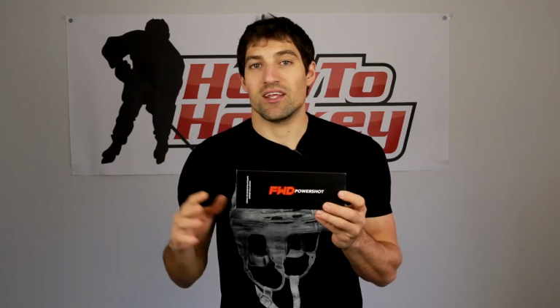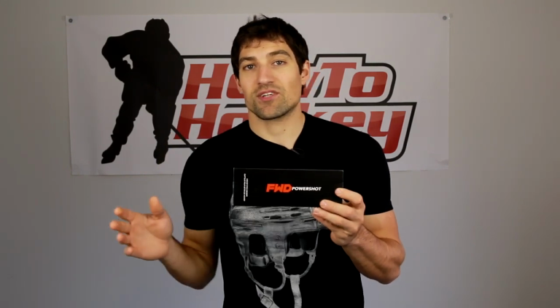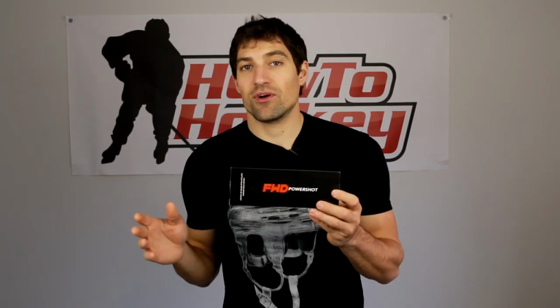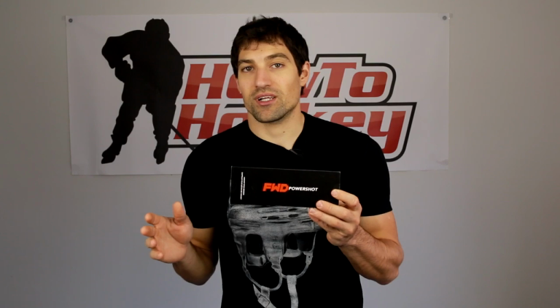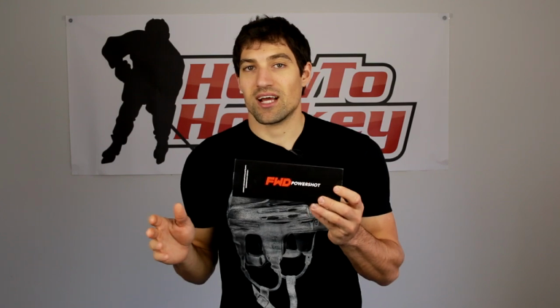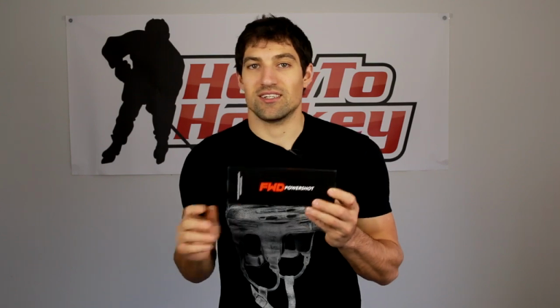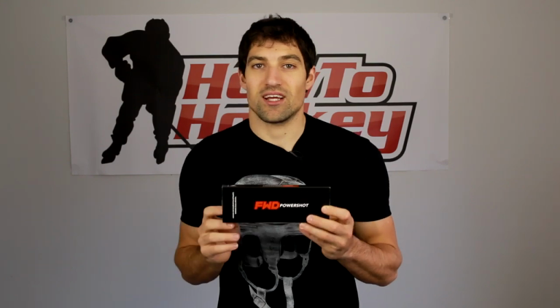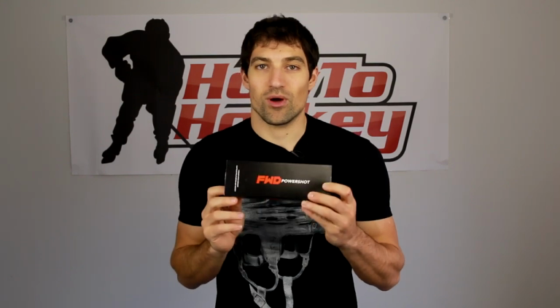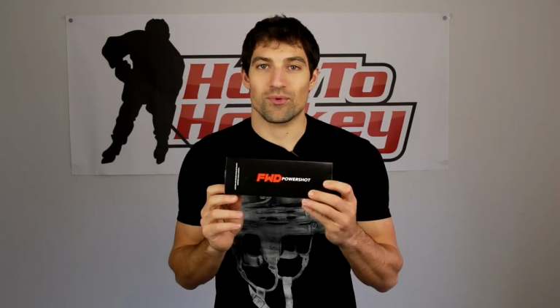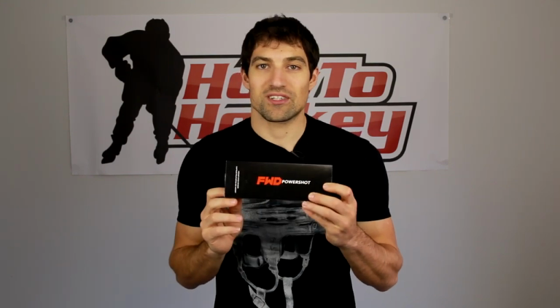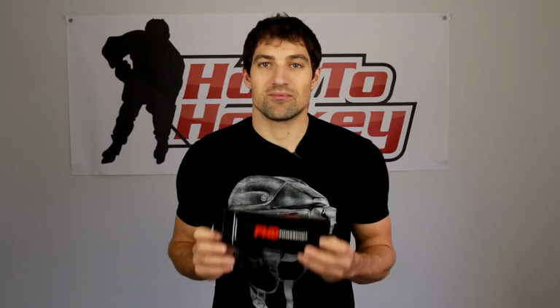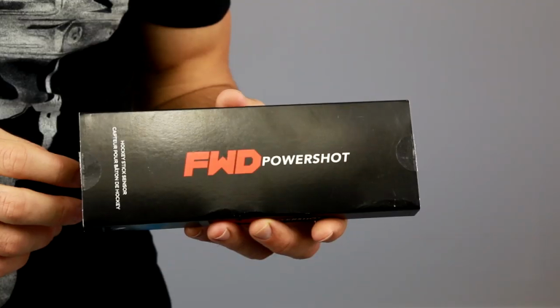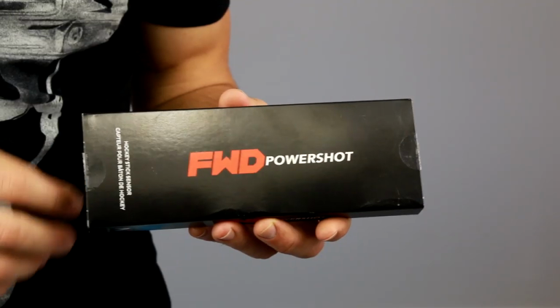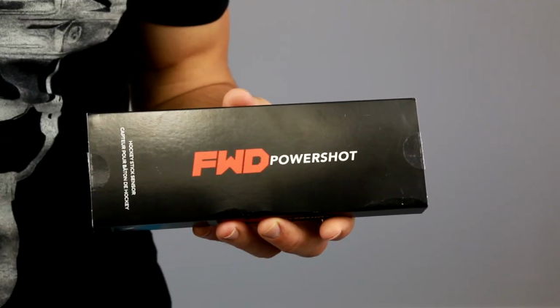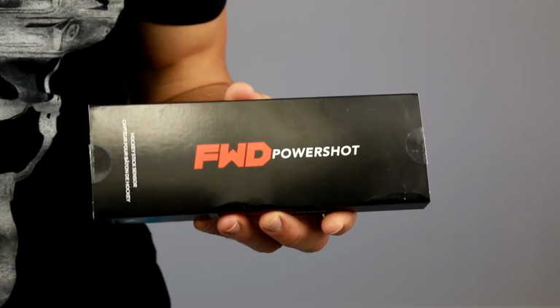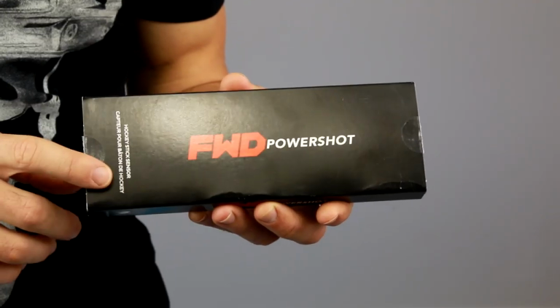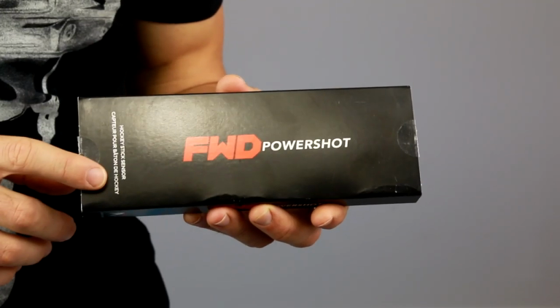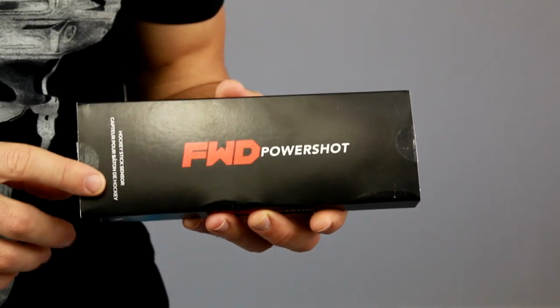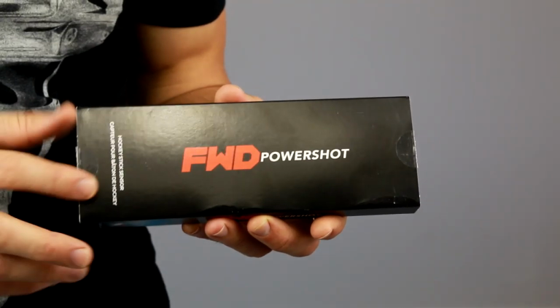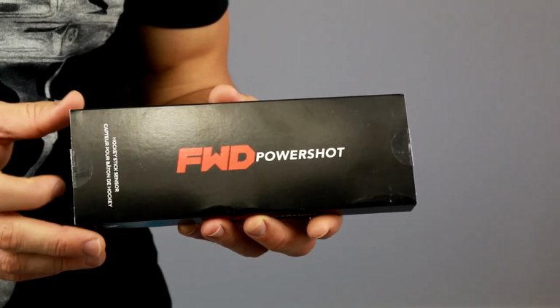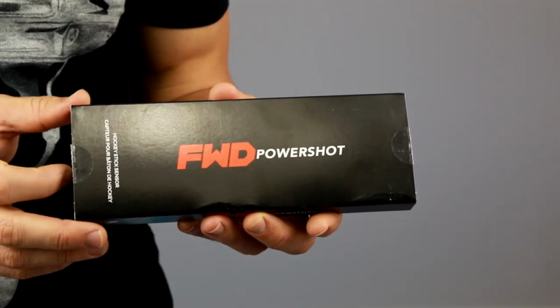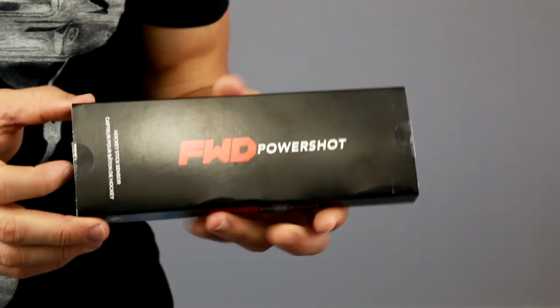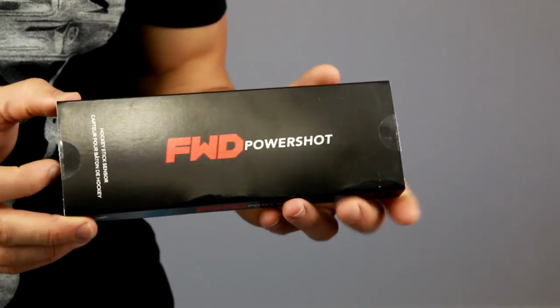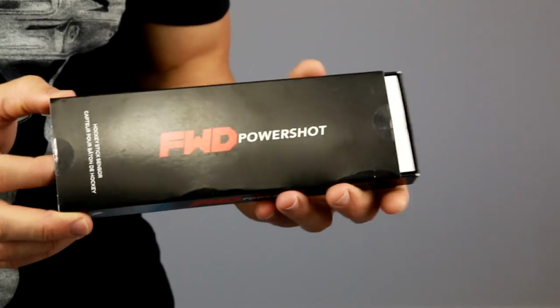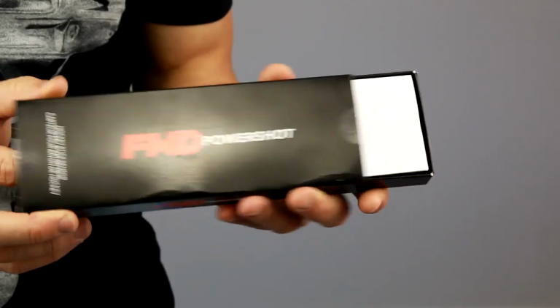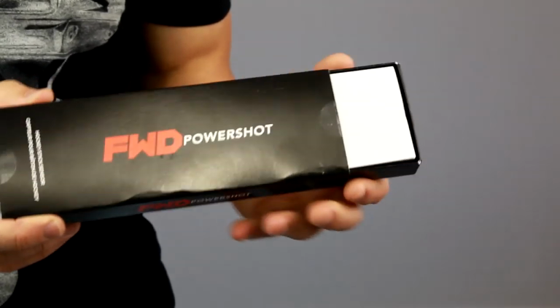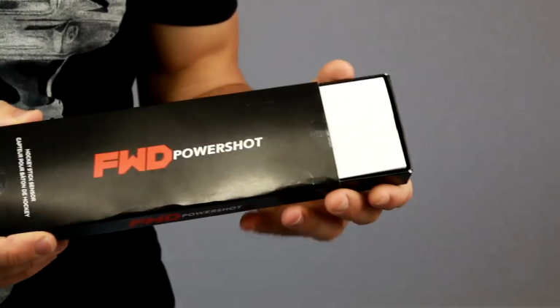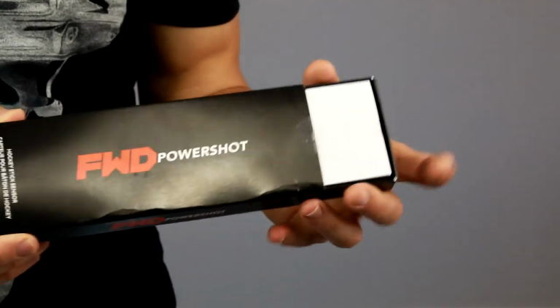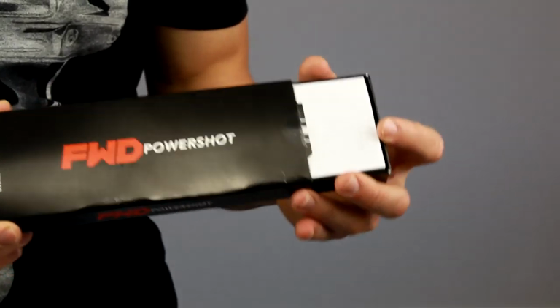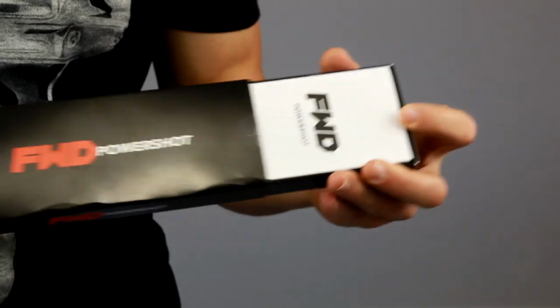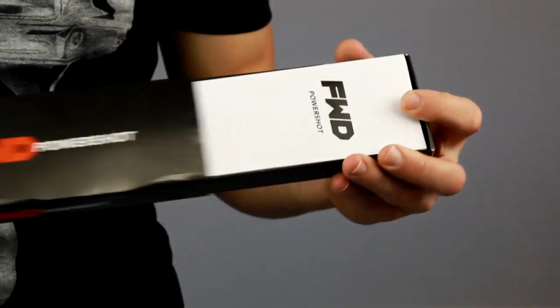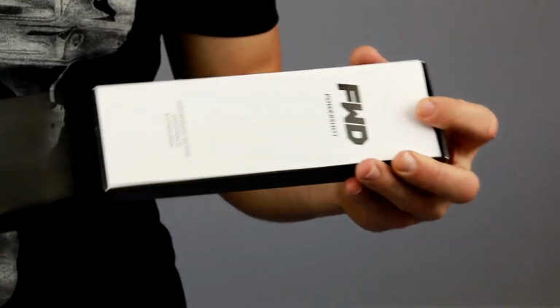In the next video I'm going to test it and see how well it works. Let's take a close-up look at the product first, and then I'll show you how to set it up and get it working for you.